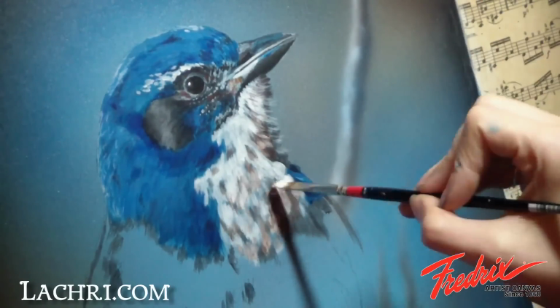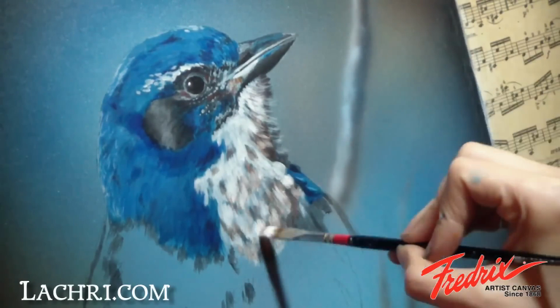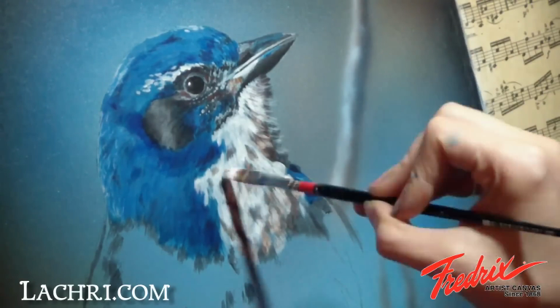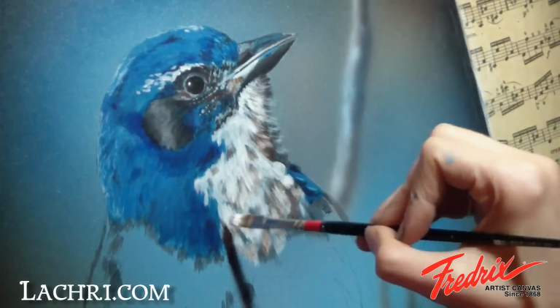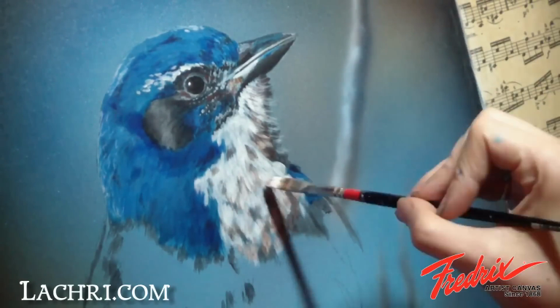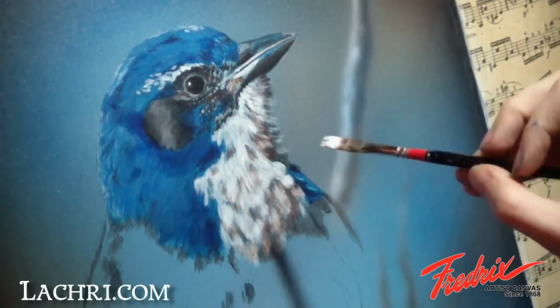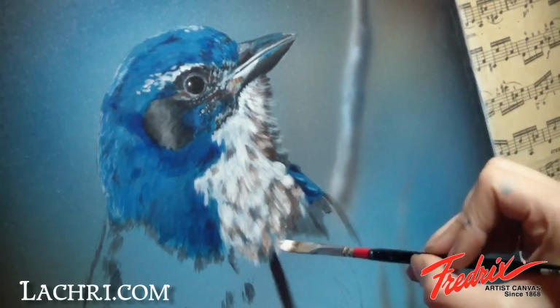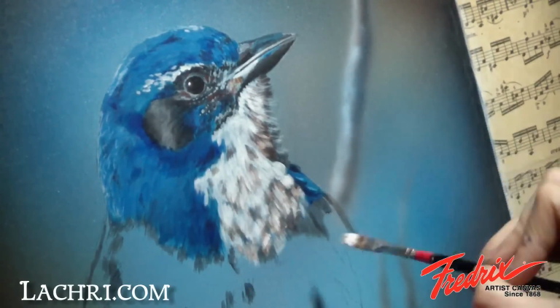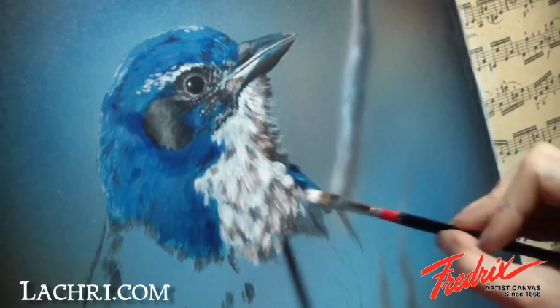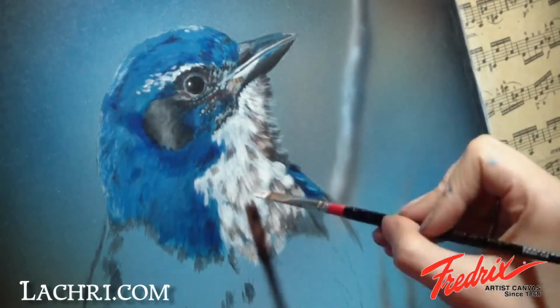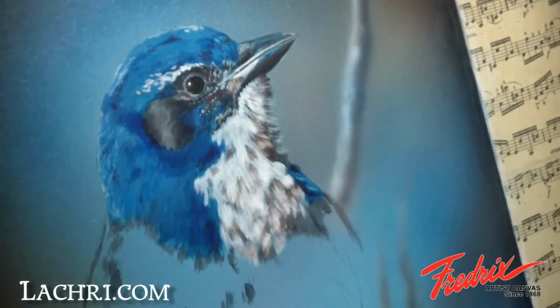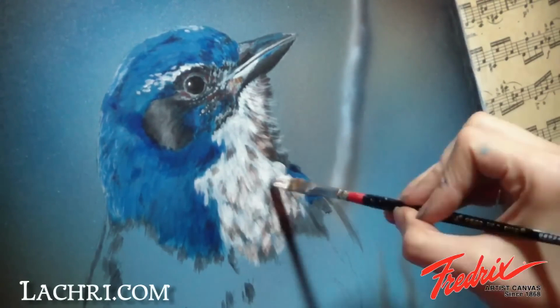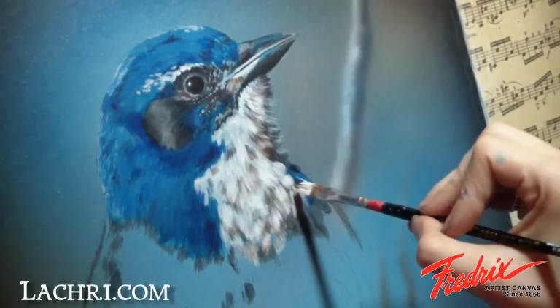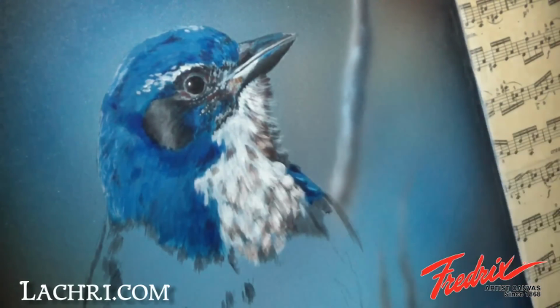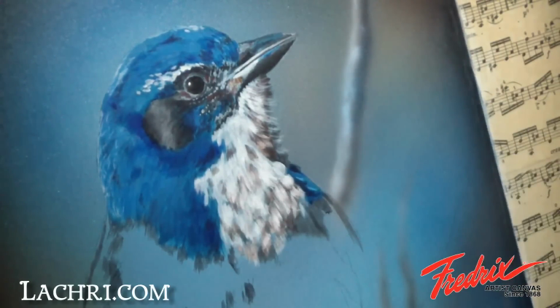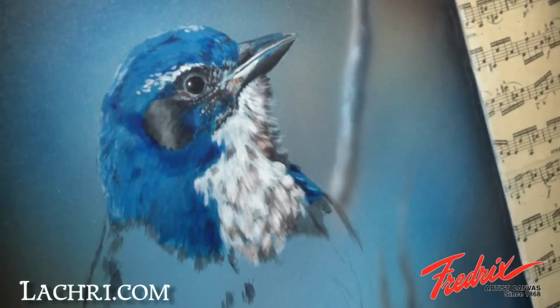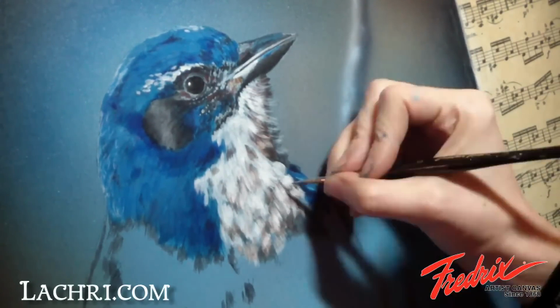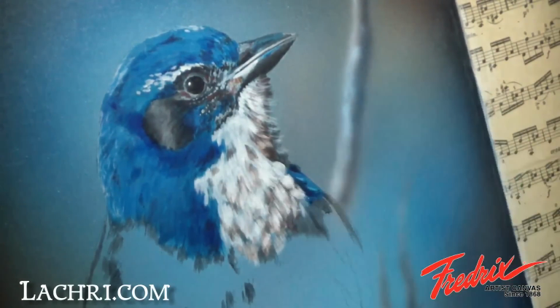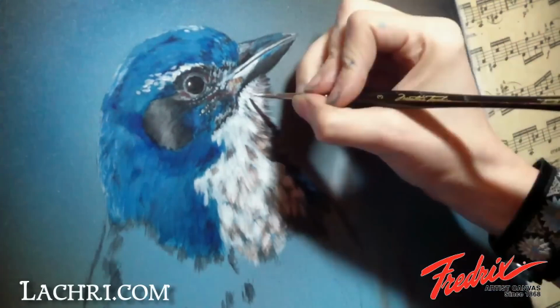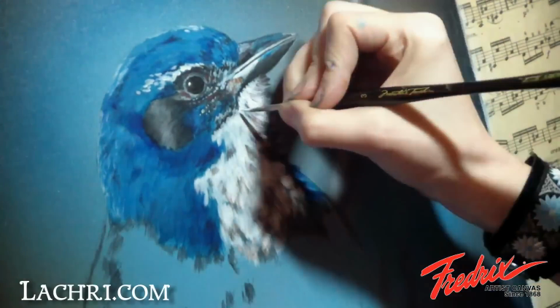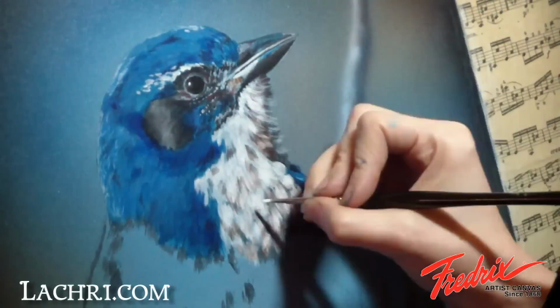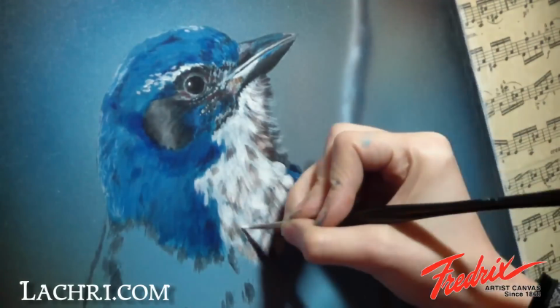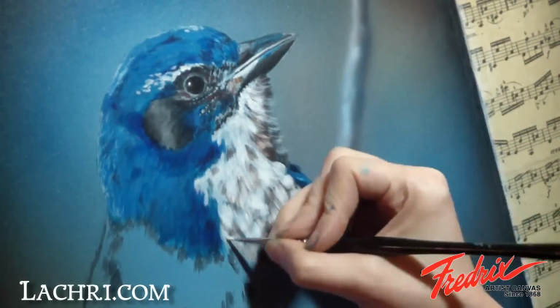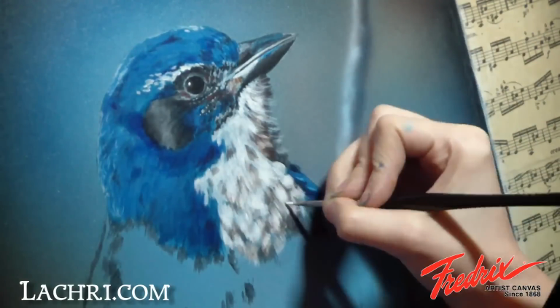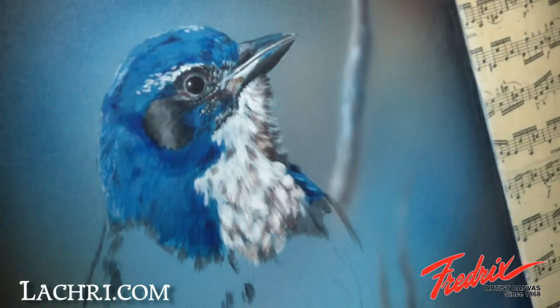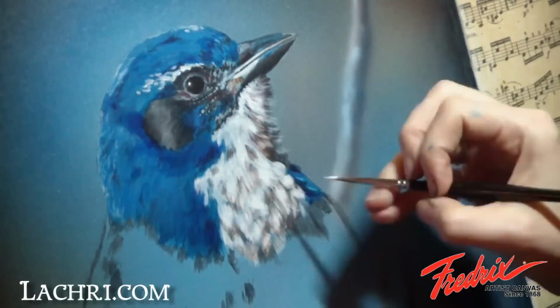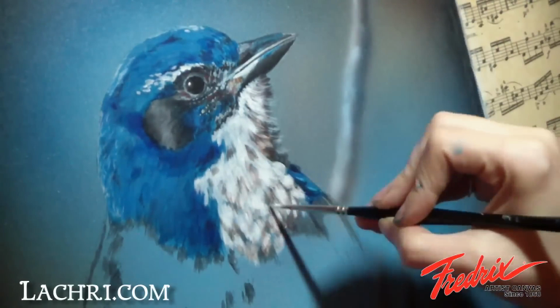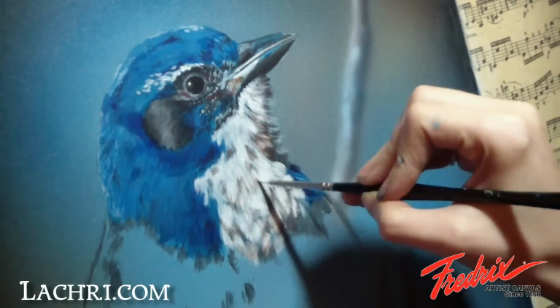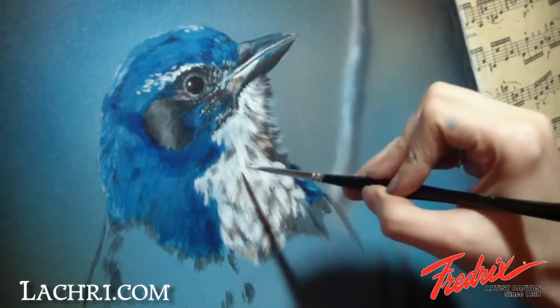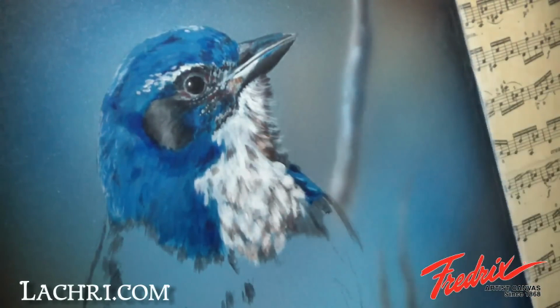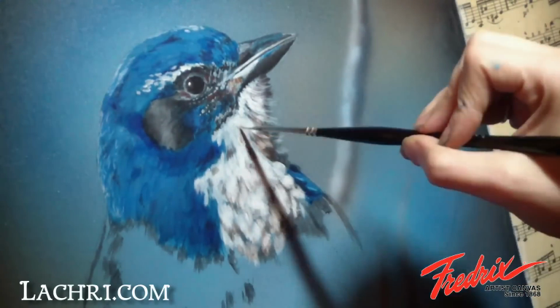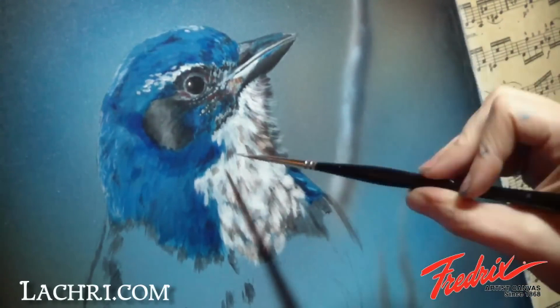After adding some shadows, I go back over some of them with white paint, with both a rake brush and a liner brush for a bit more detail.